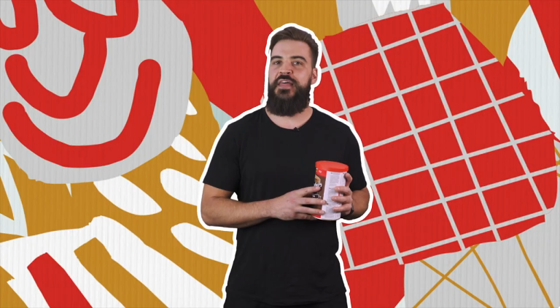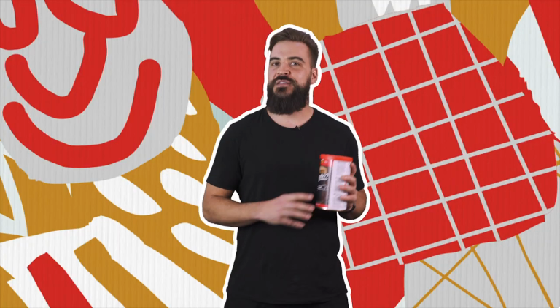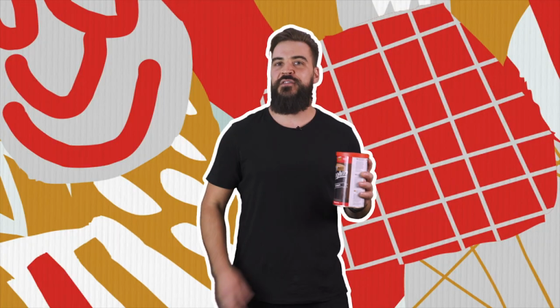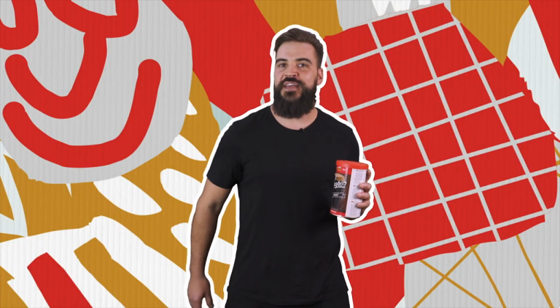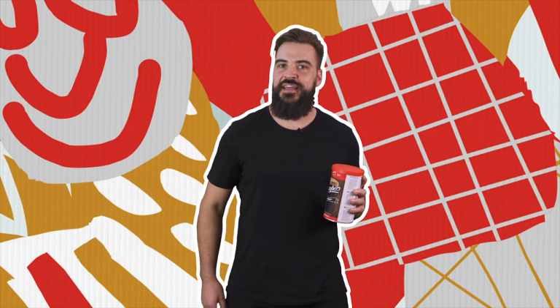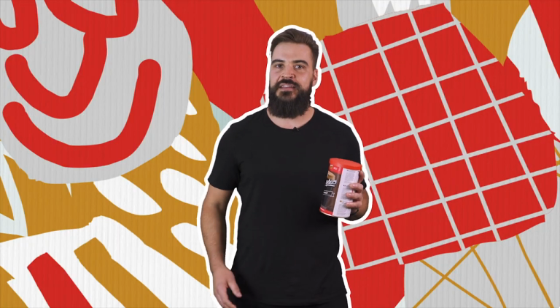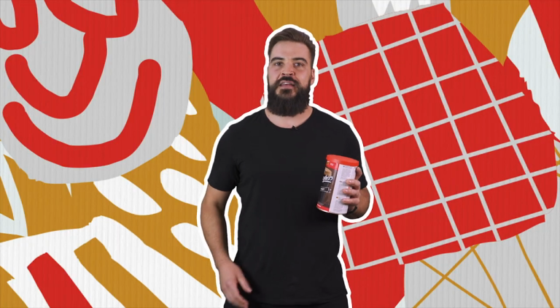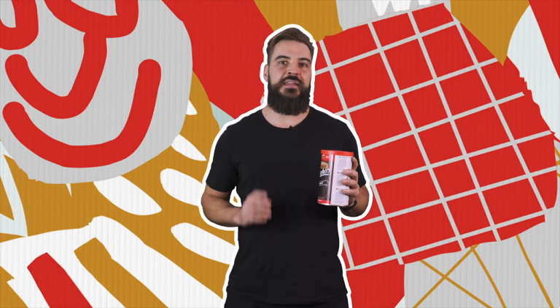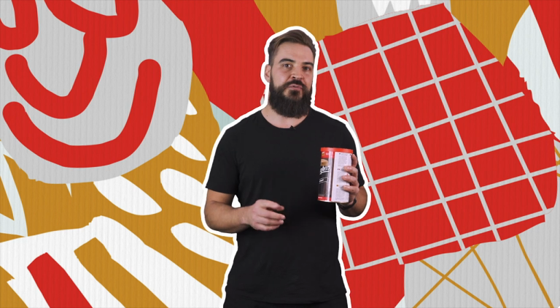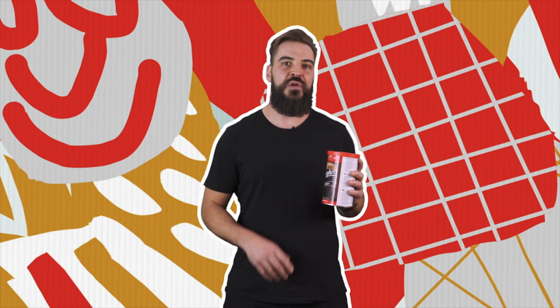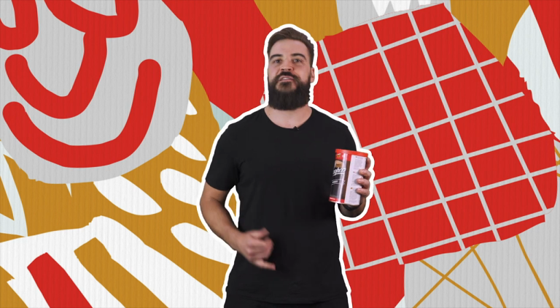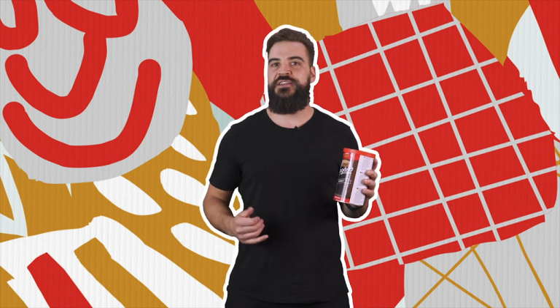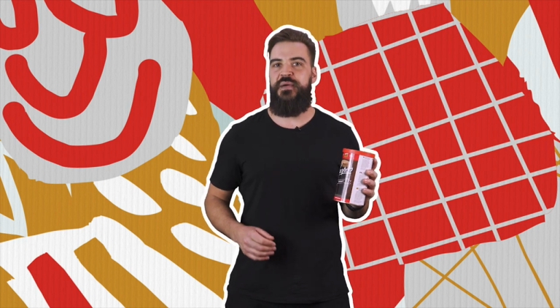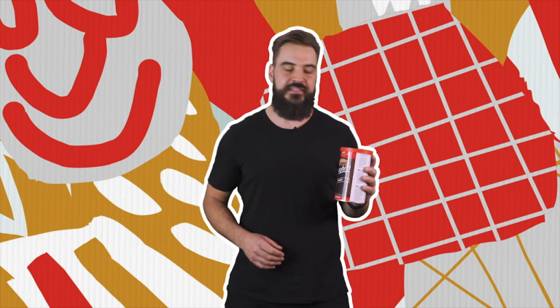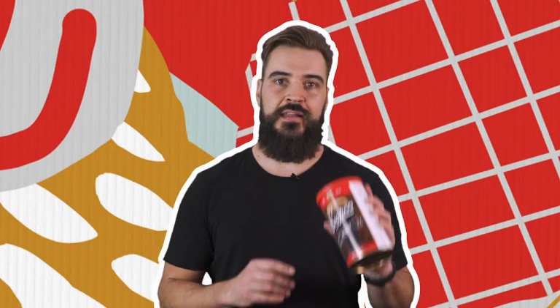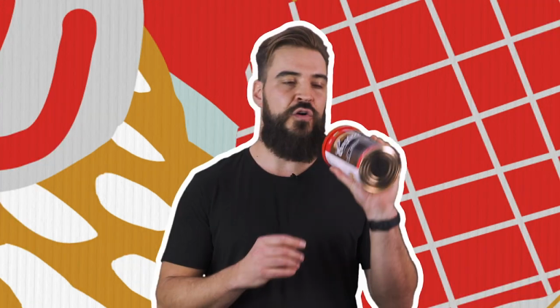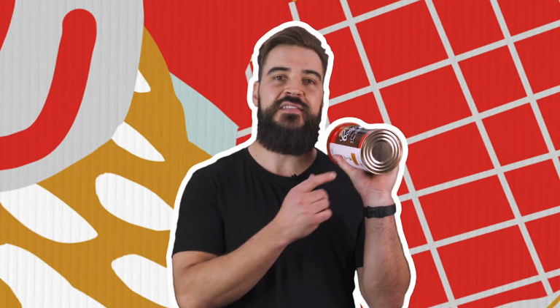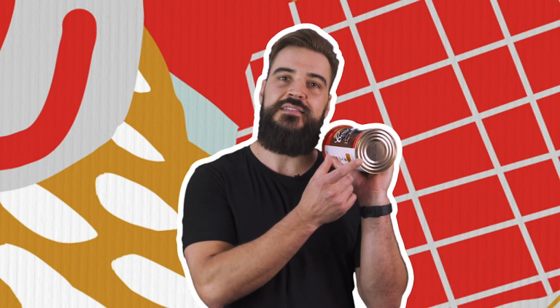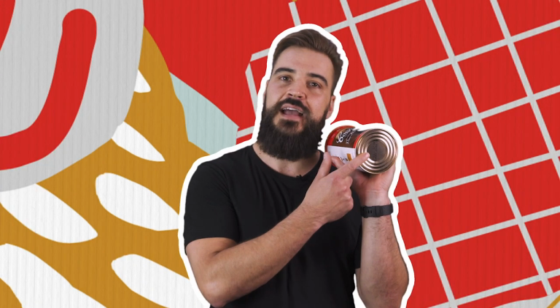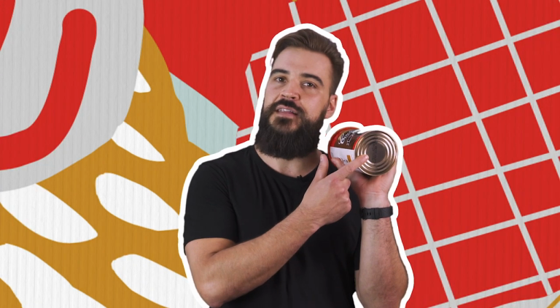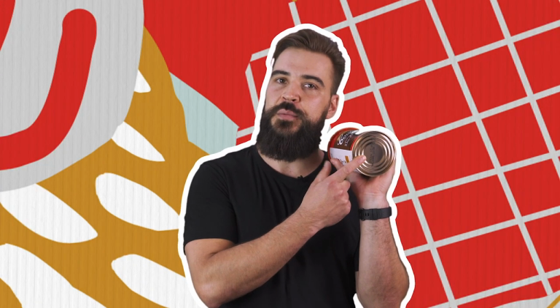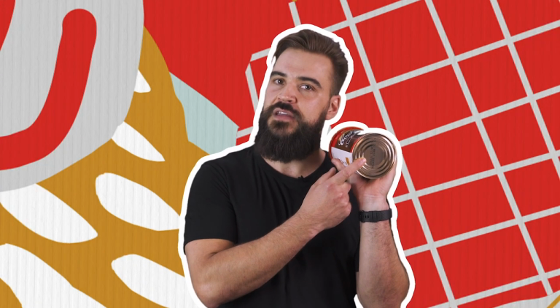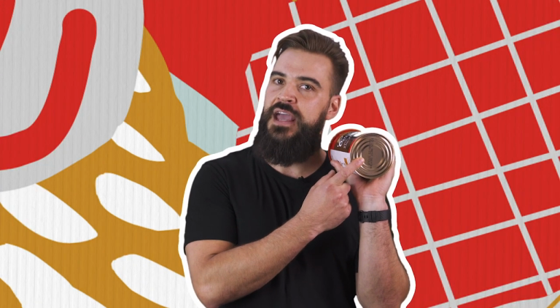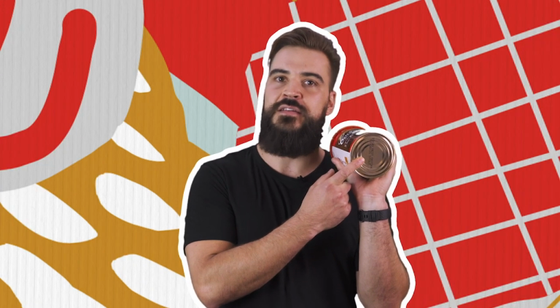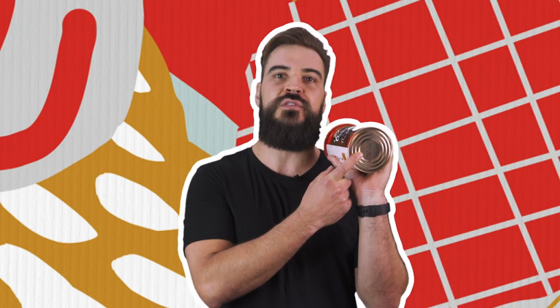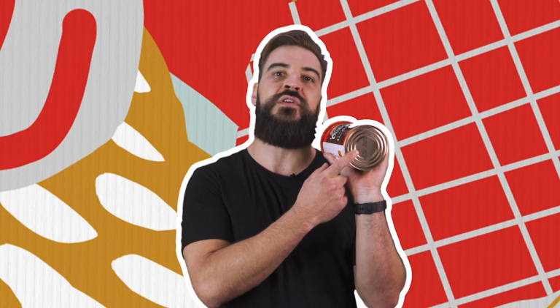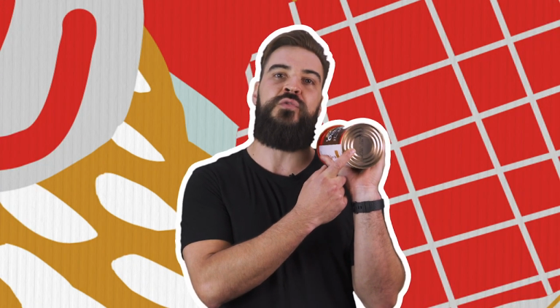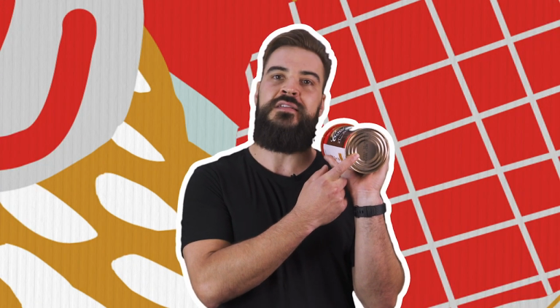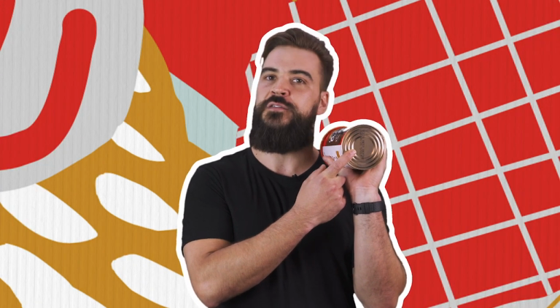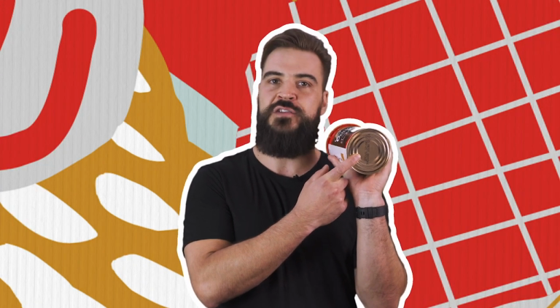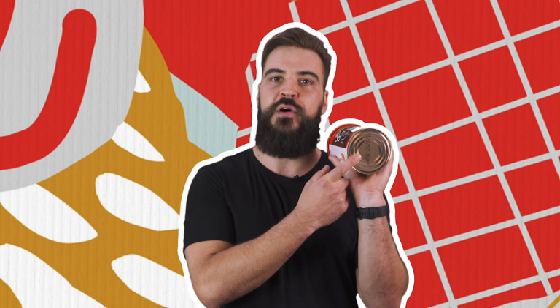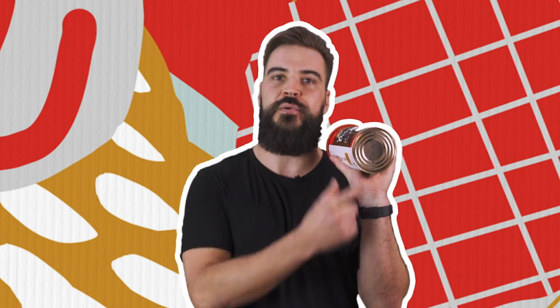Now that we've covered off sanitation, the next rule is fresh is best. Always check the dates in the bottom of your can just to ensure your ingredients are as fresh as possible.